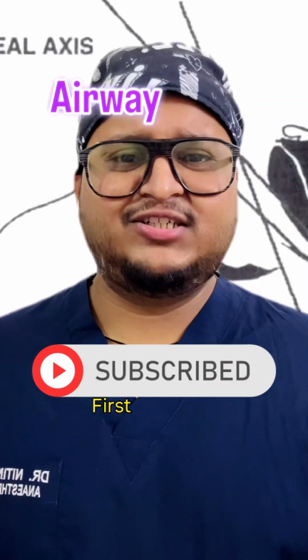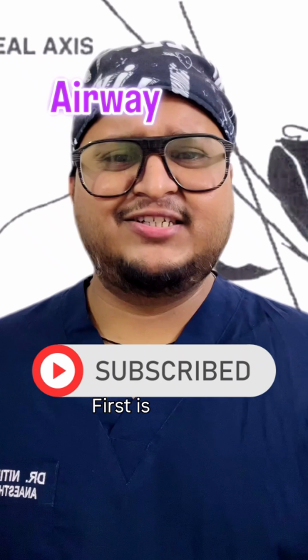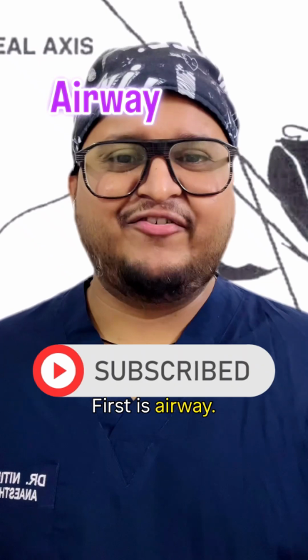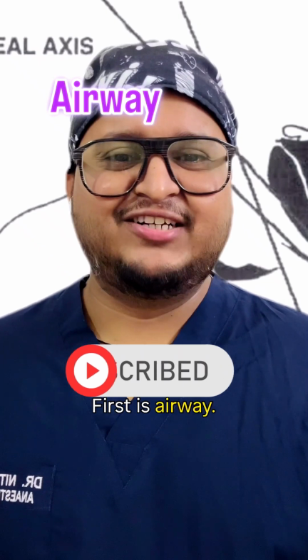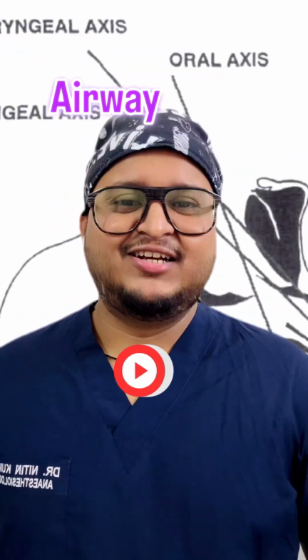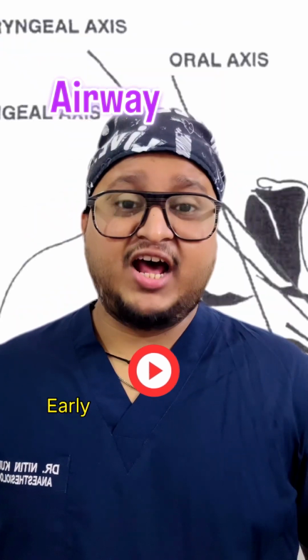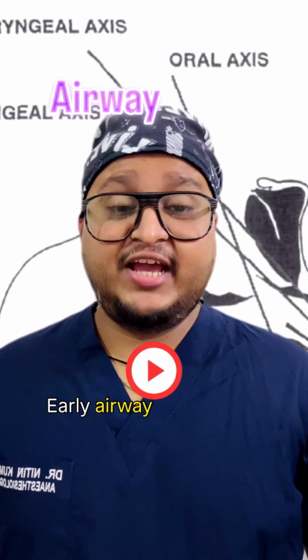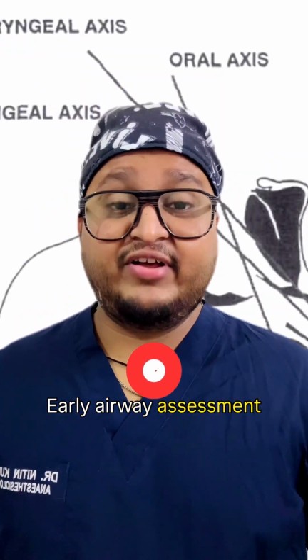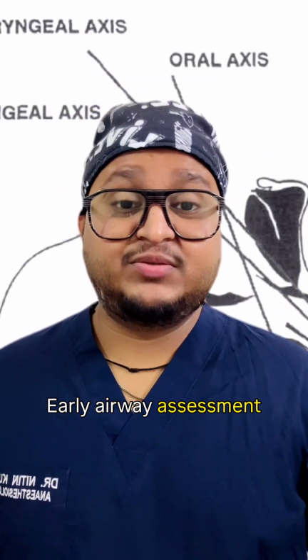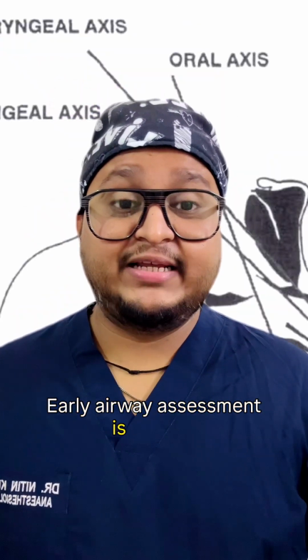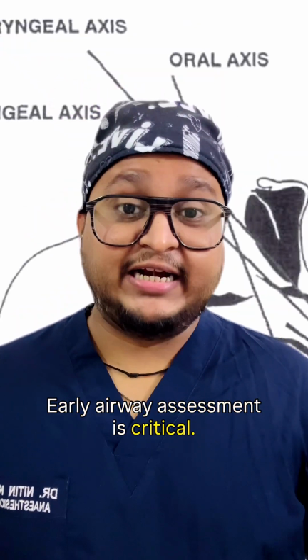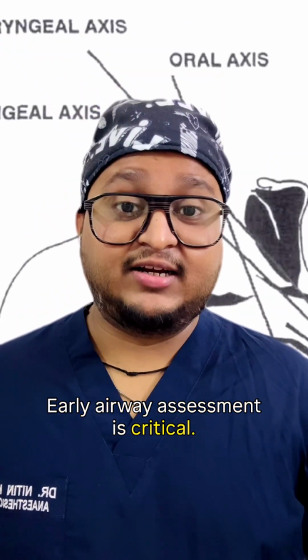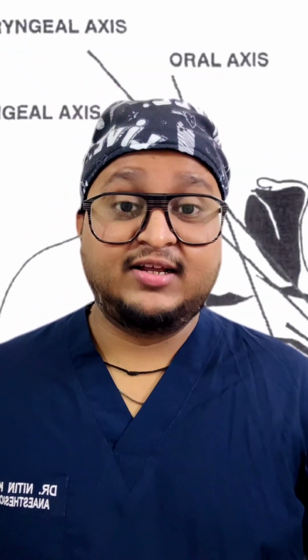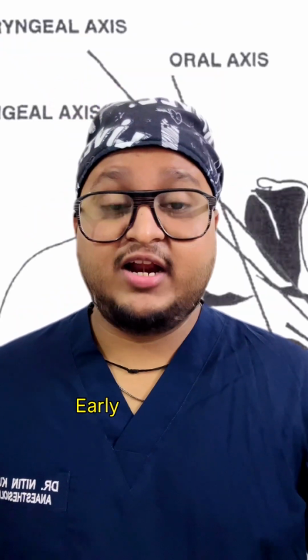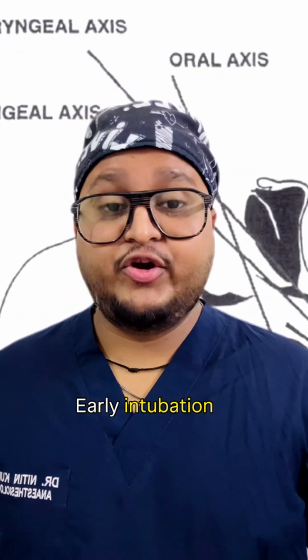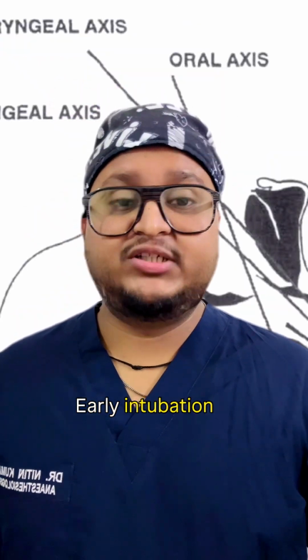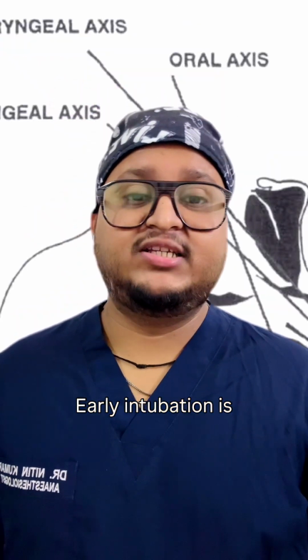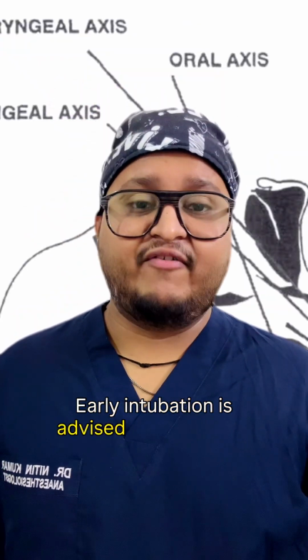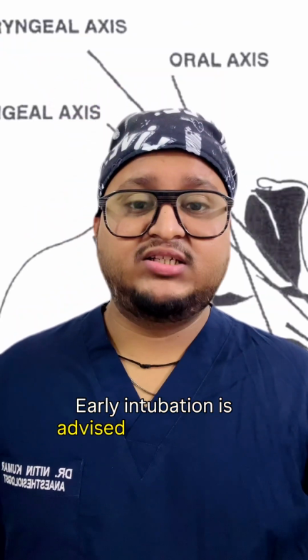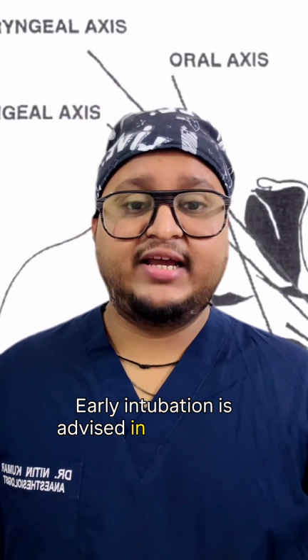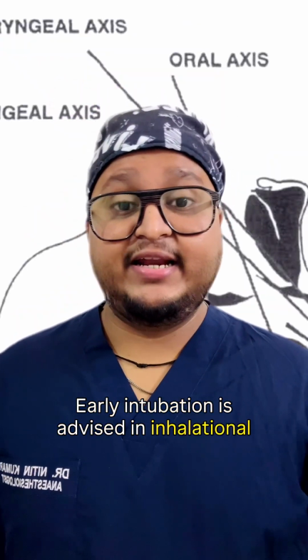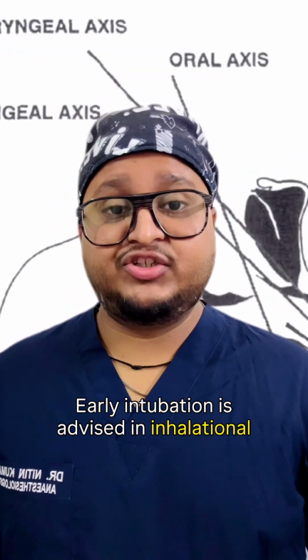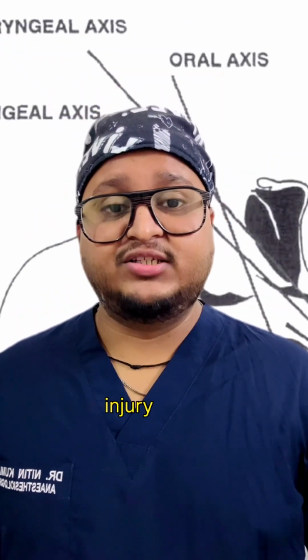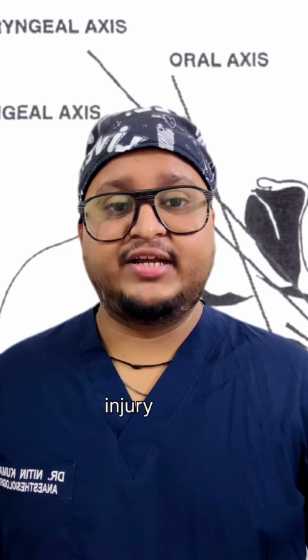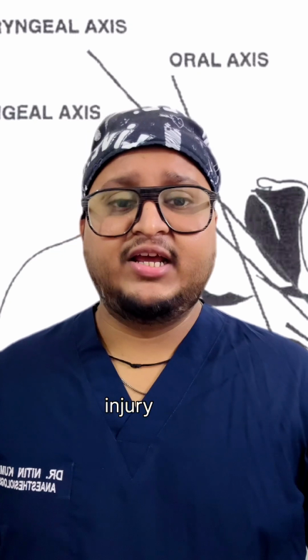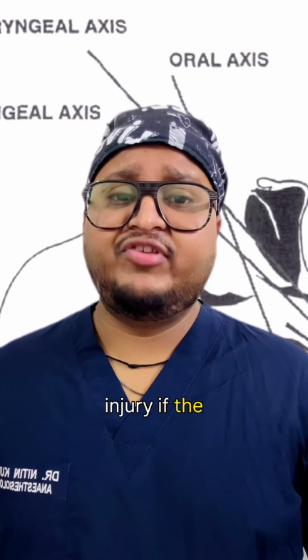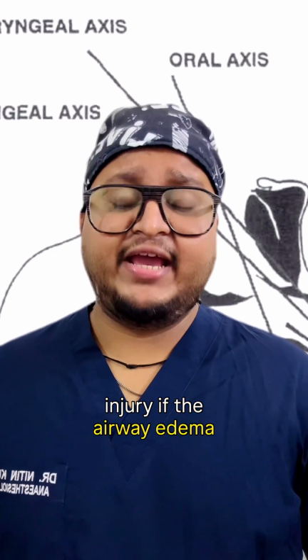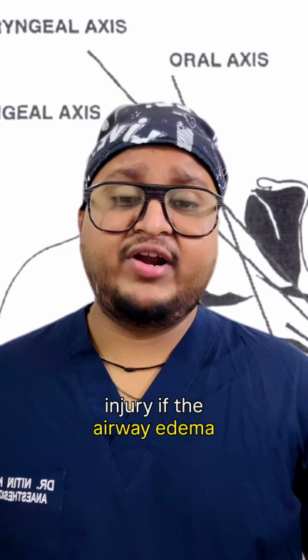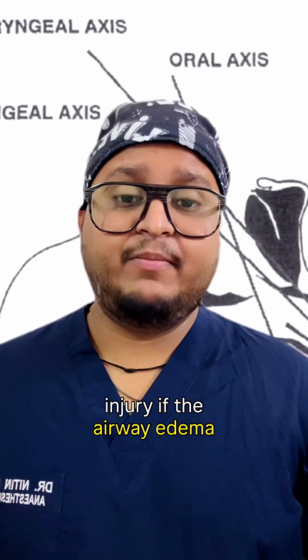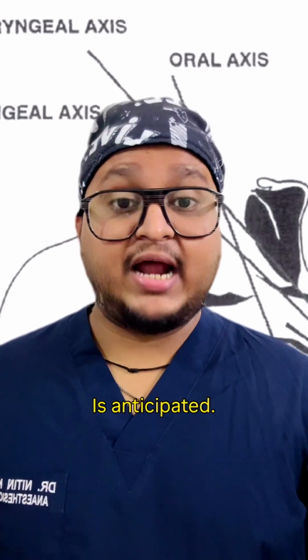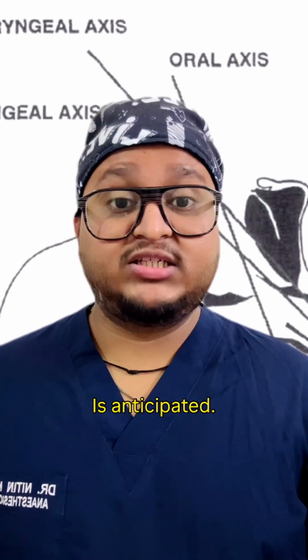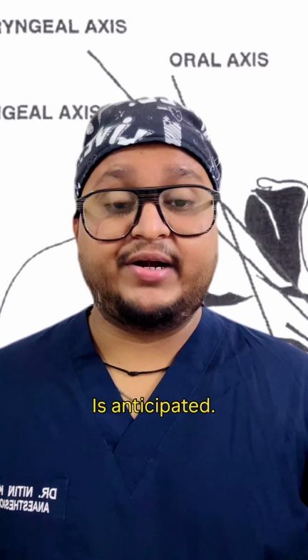First is airway. Early airway assessment is critical. Early intubation is advised in inhalational injury if airway edema is anticipated.